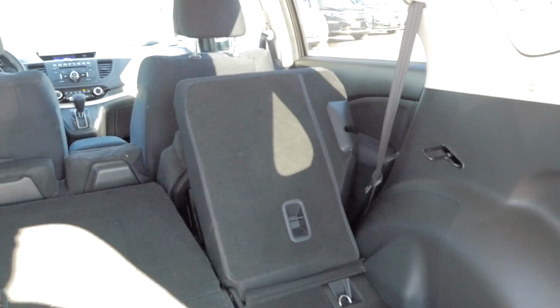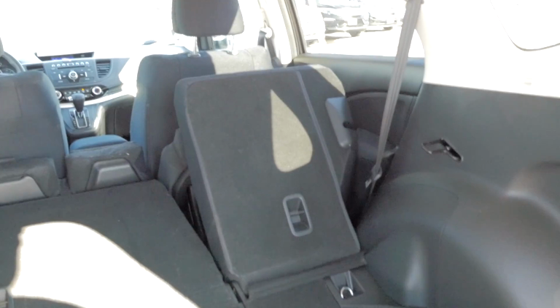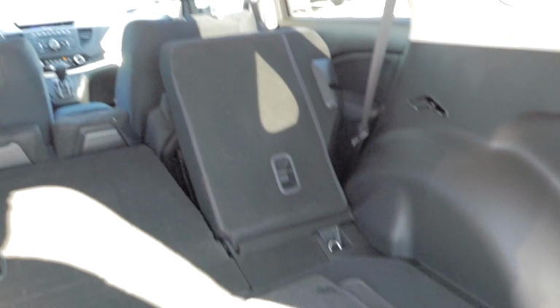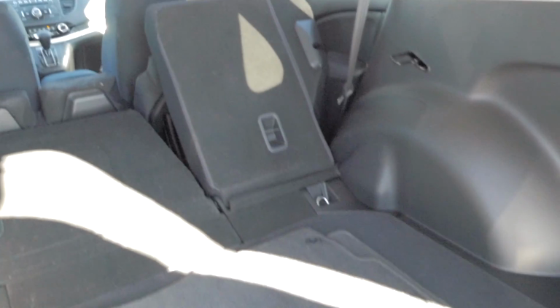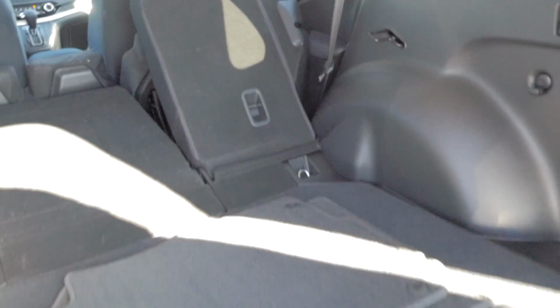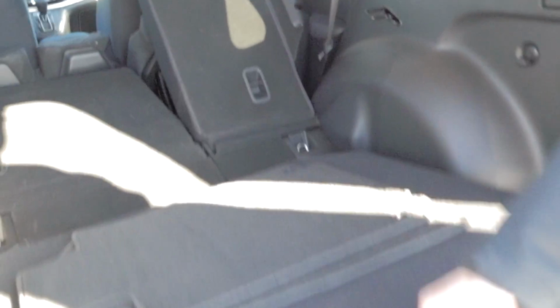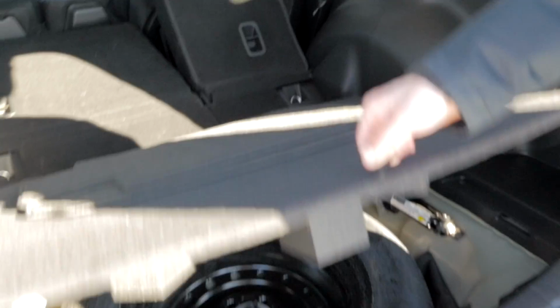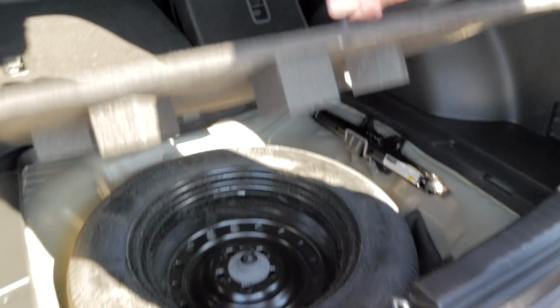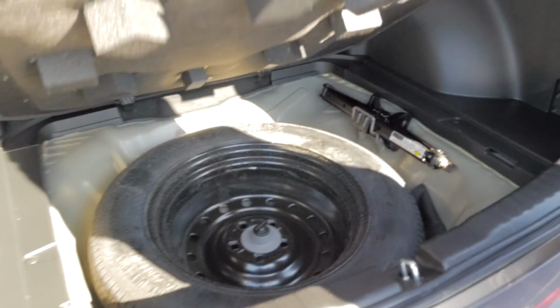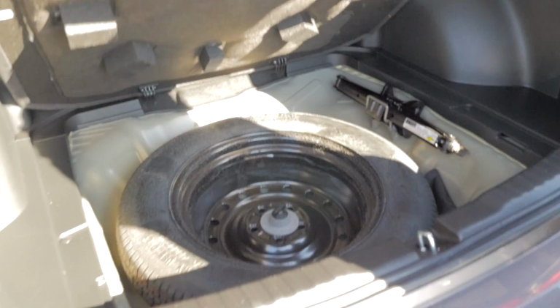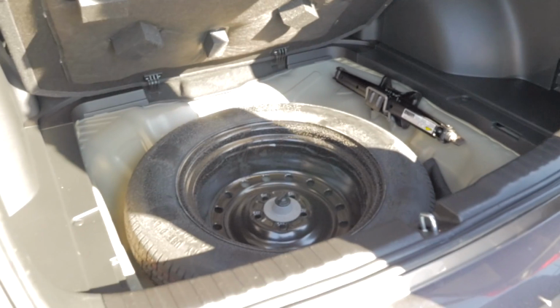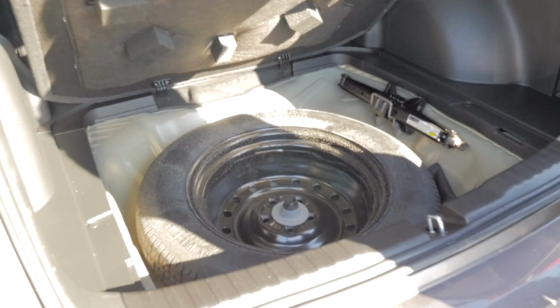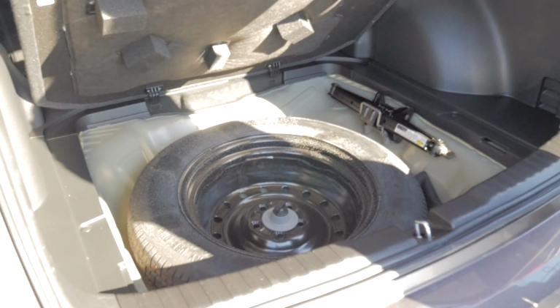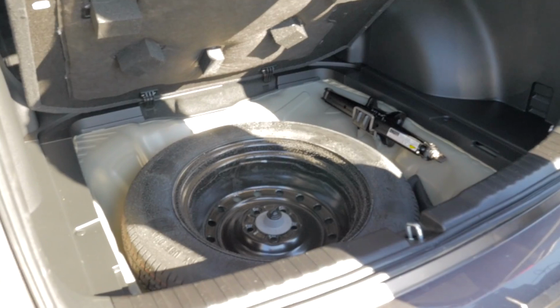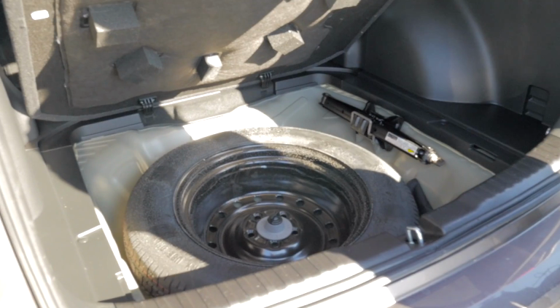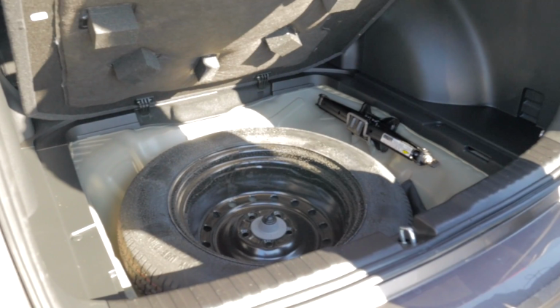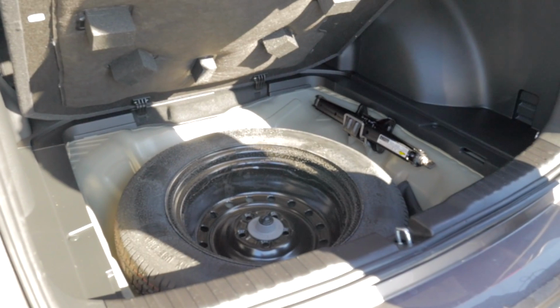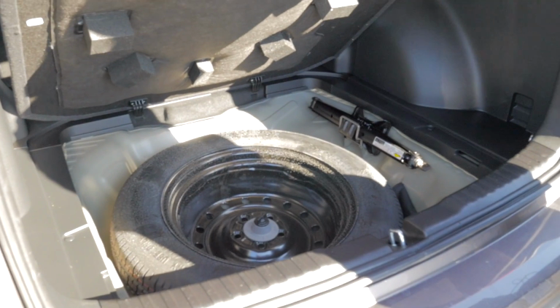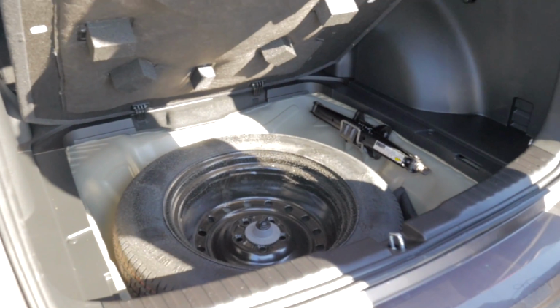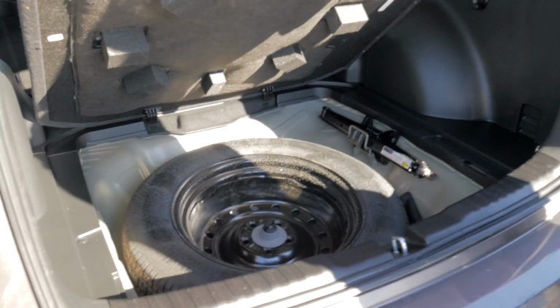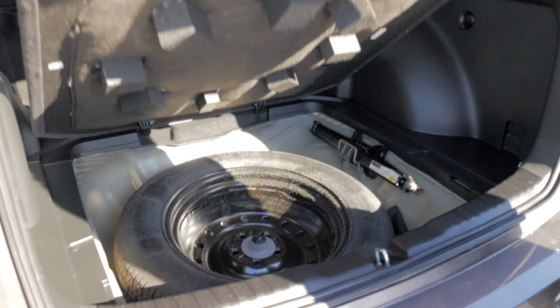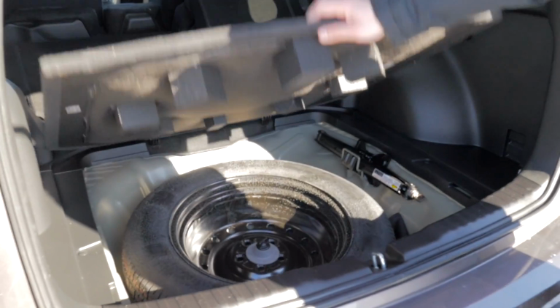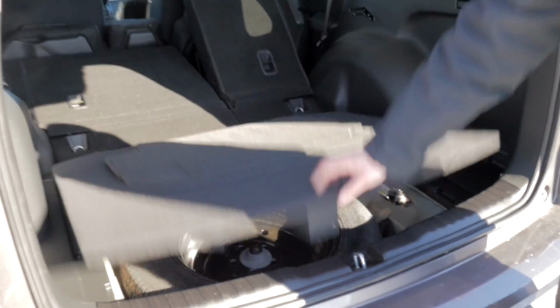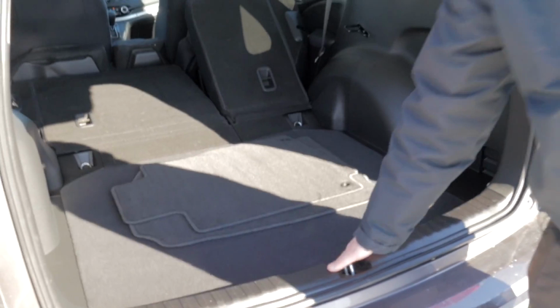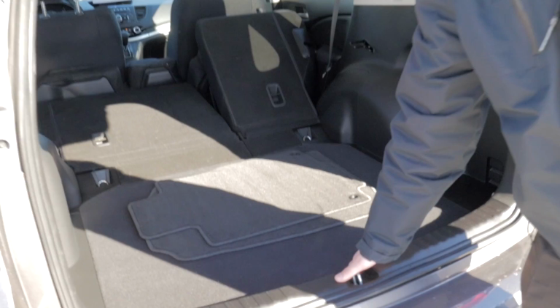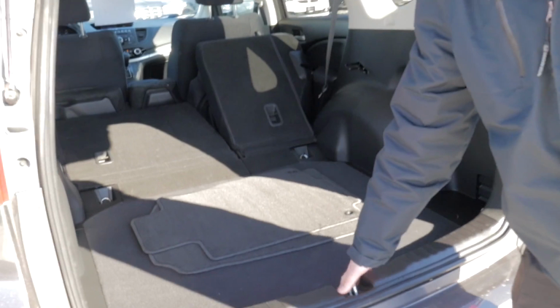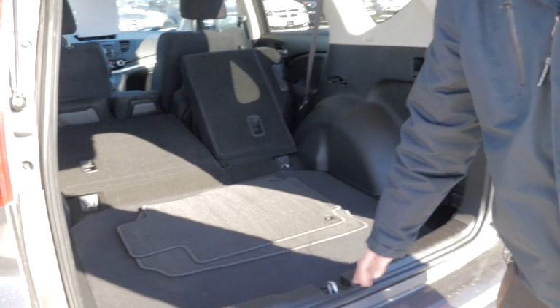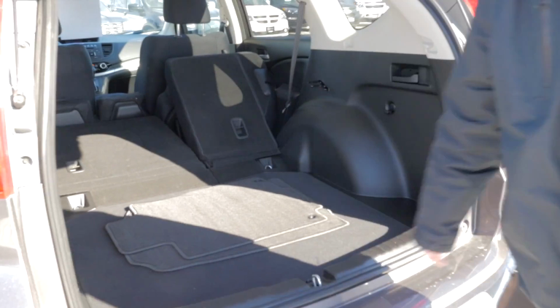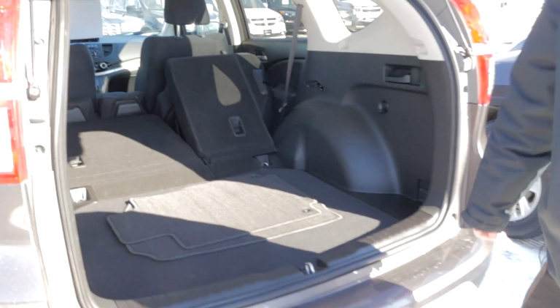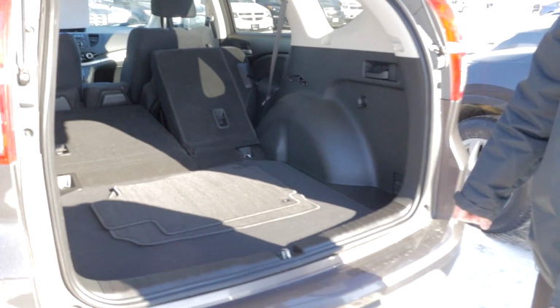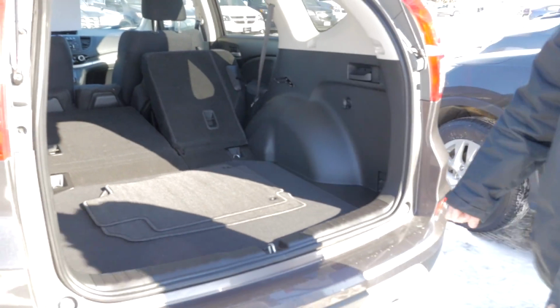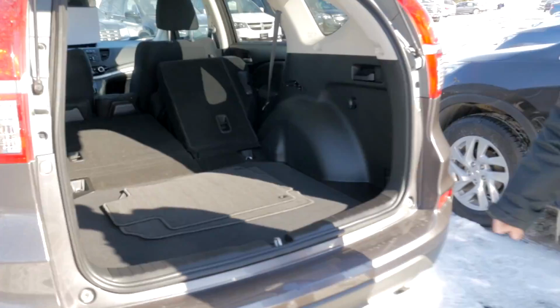Here this is the full-size spare tire with the jack and everything in there too, so you don't have to worry about climbing under the car for that.